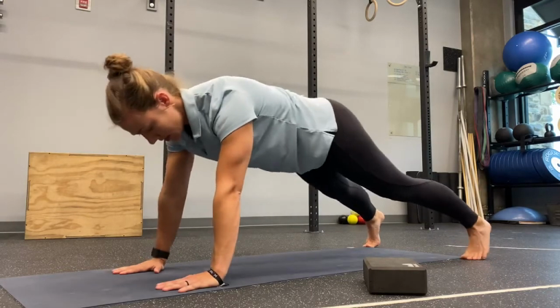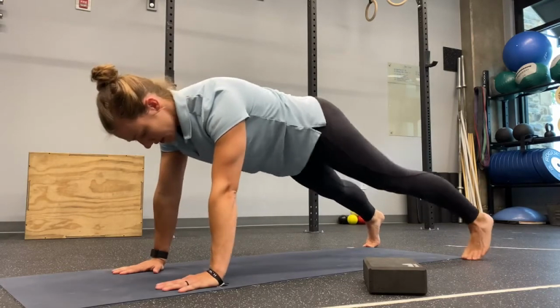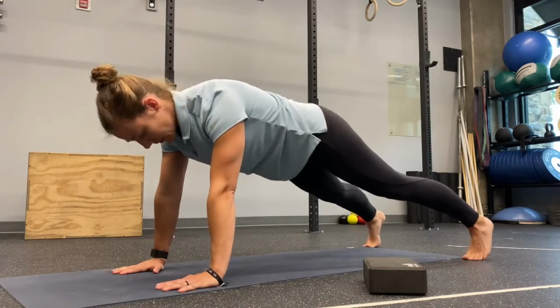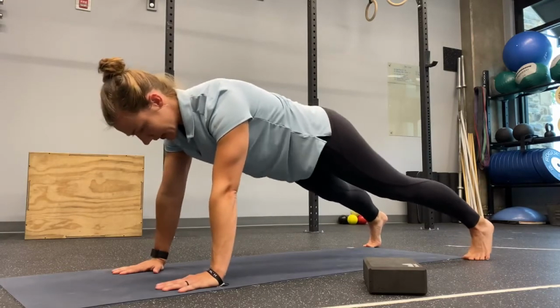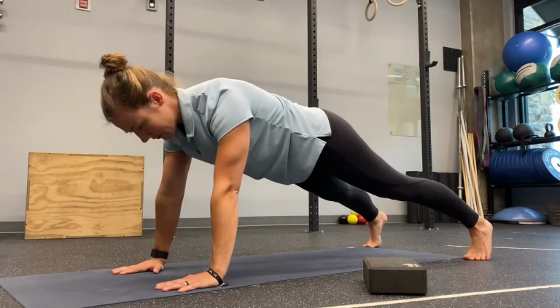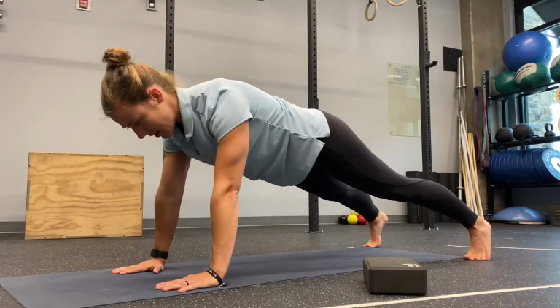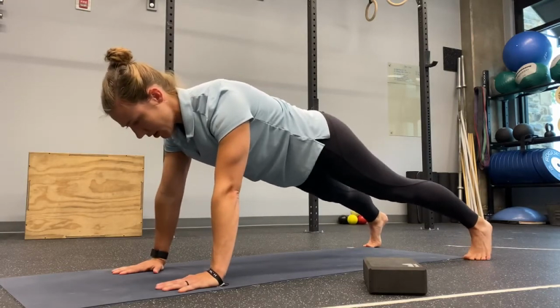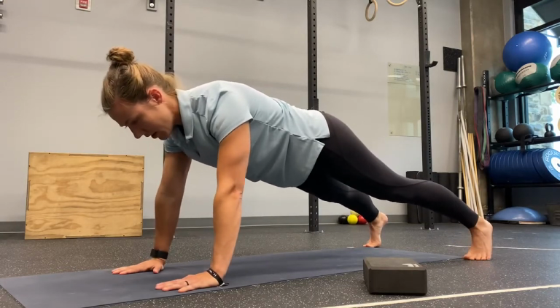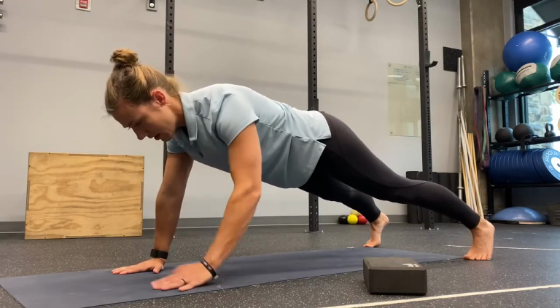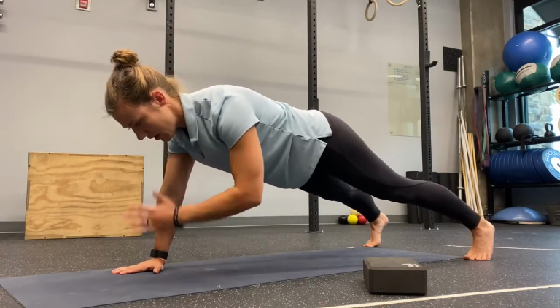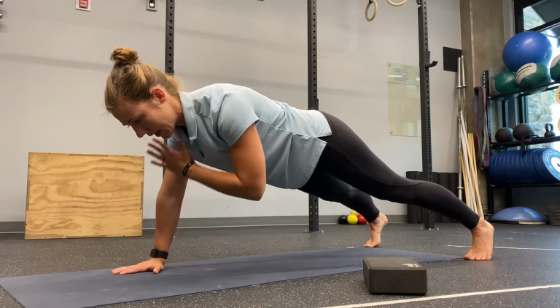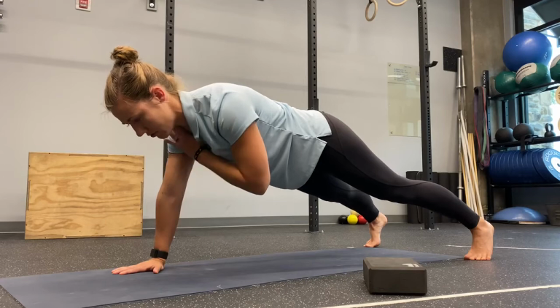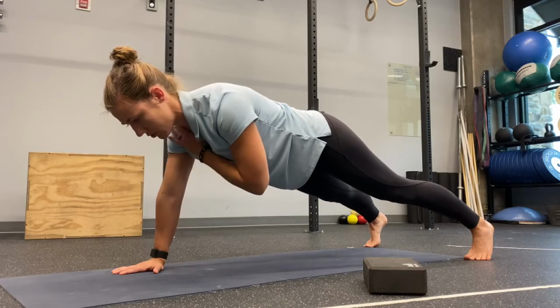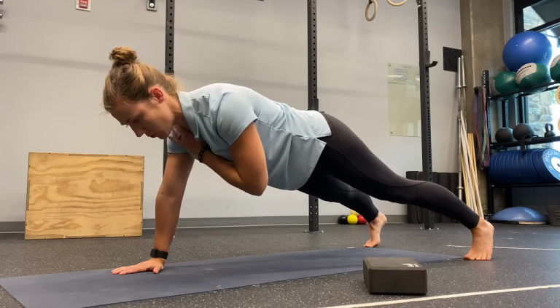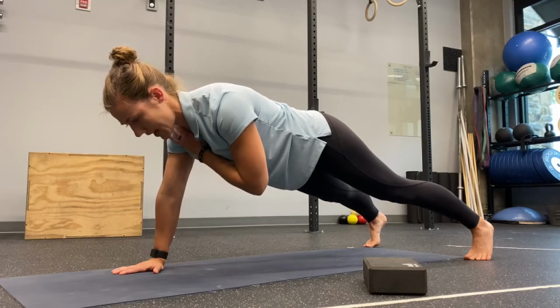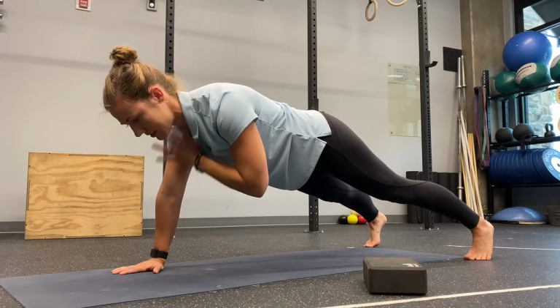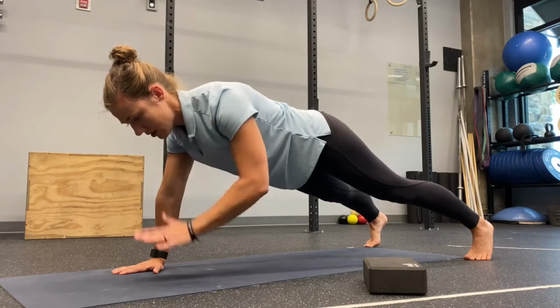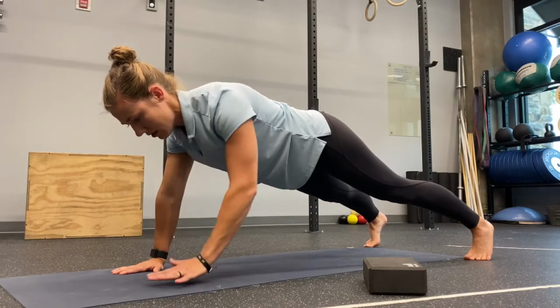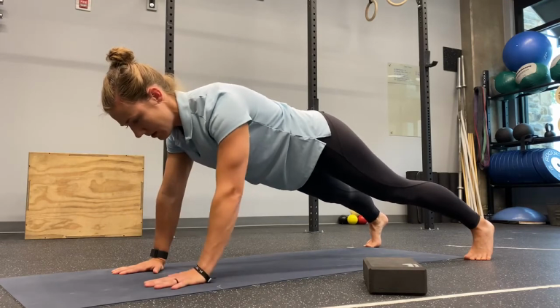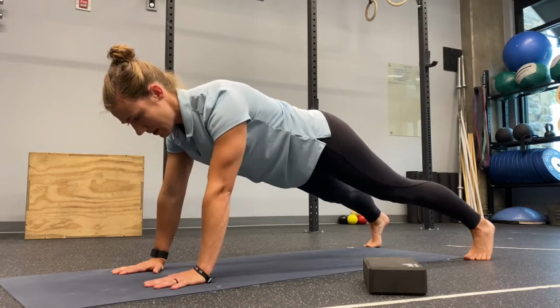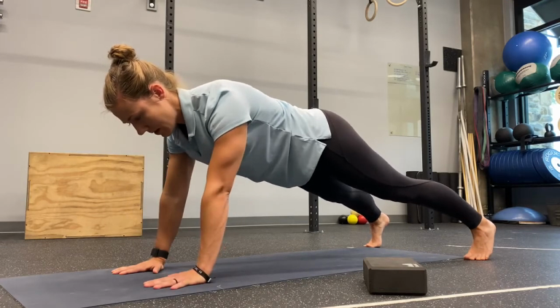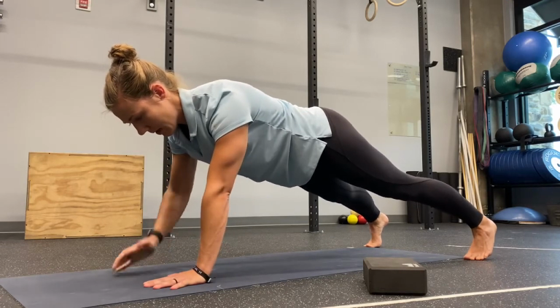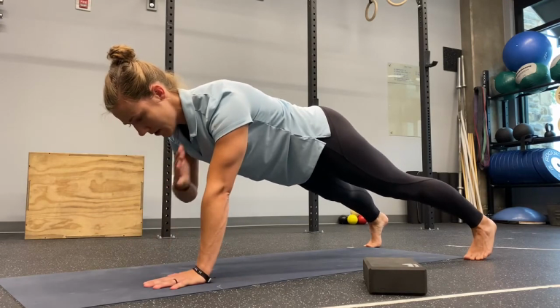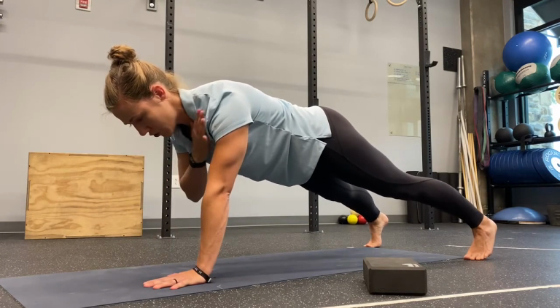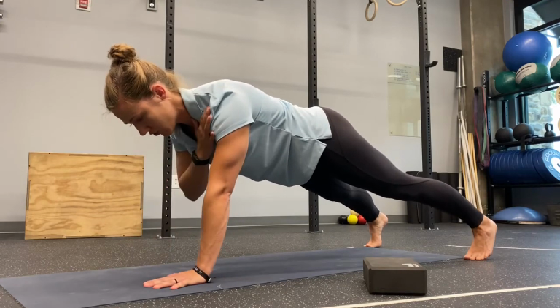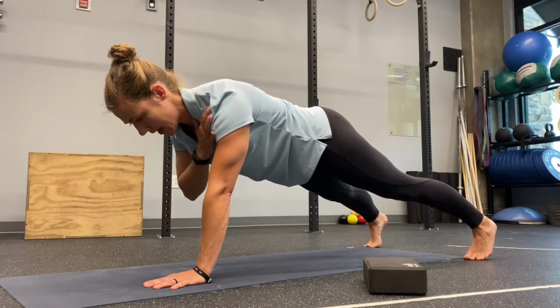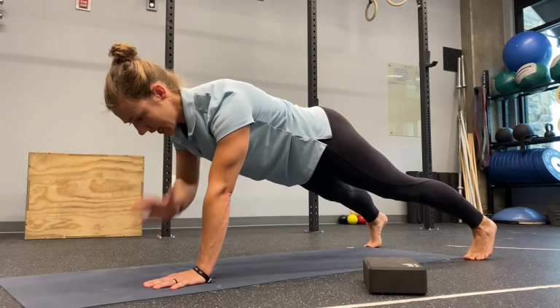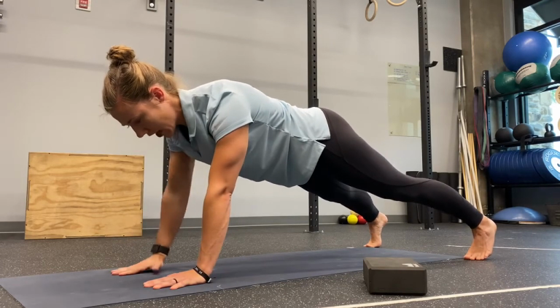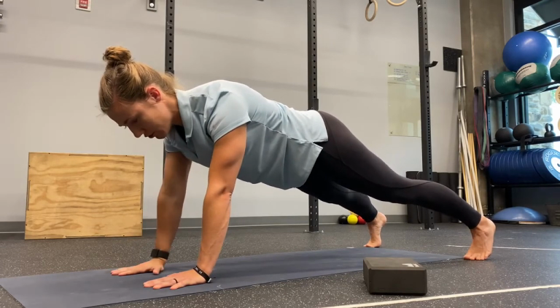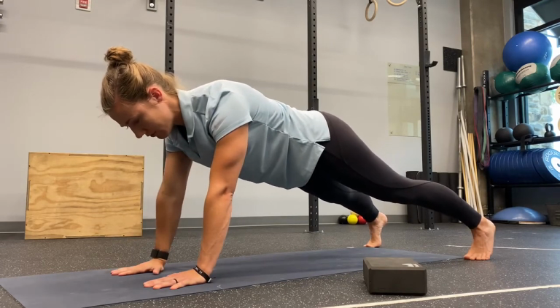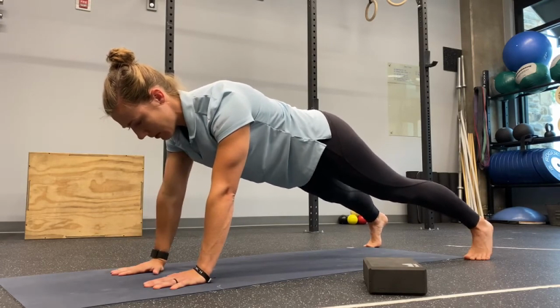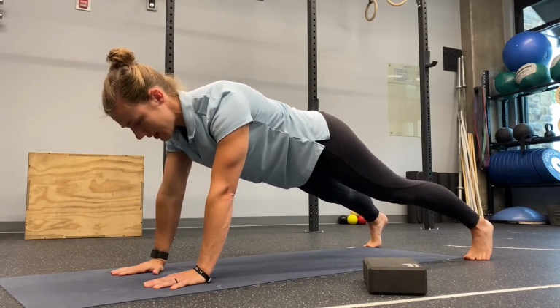From here, I can do some shoulder taps, trying not to shift my weight.